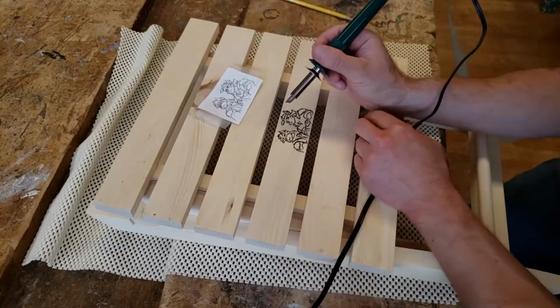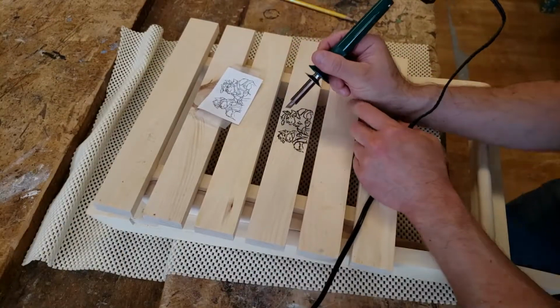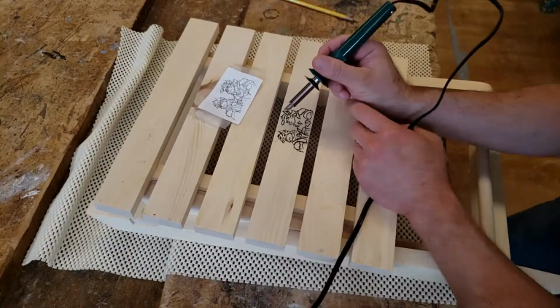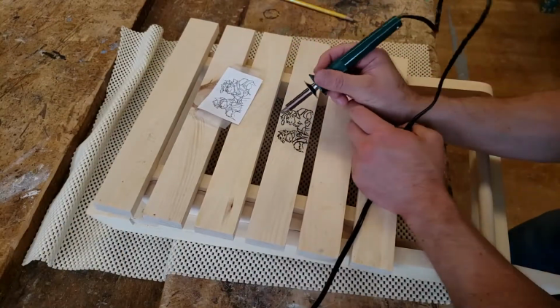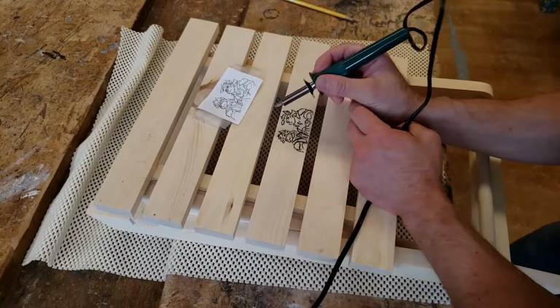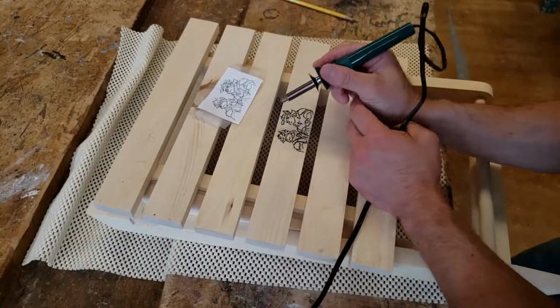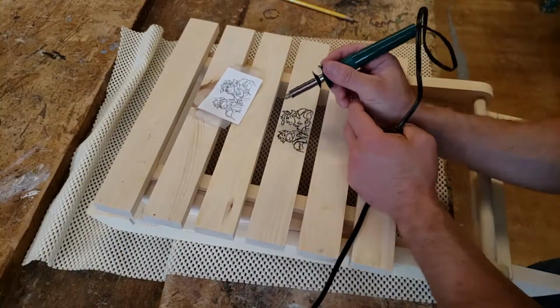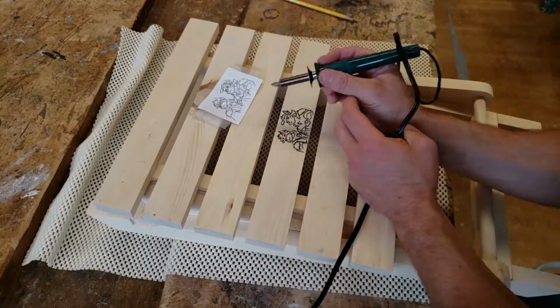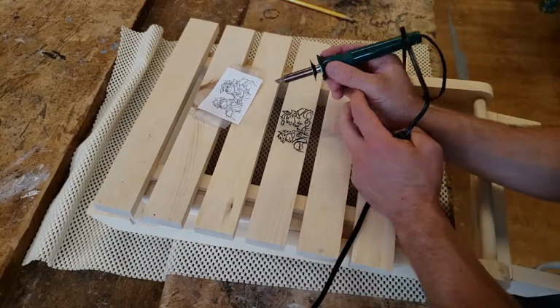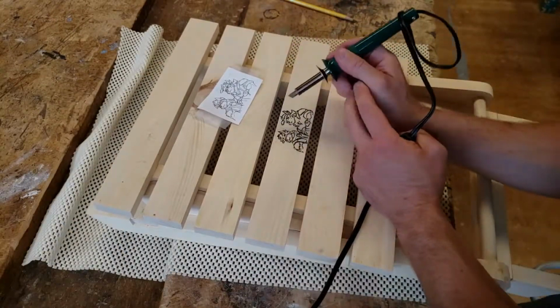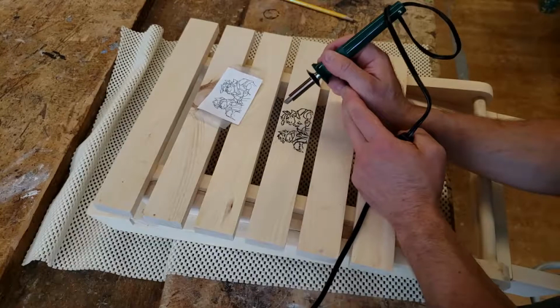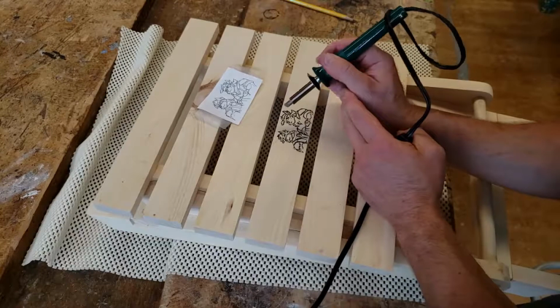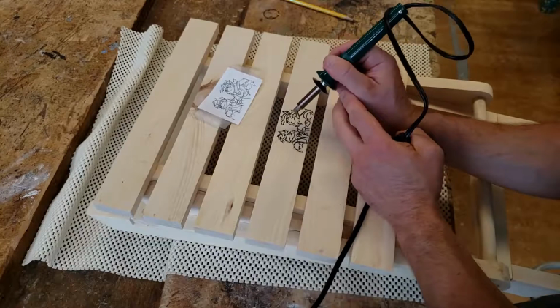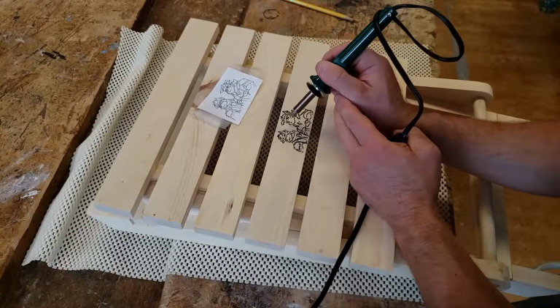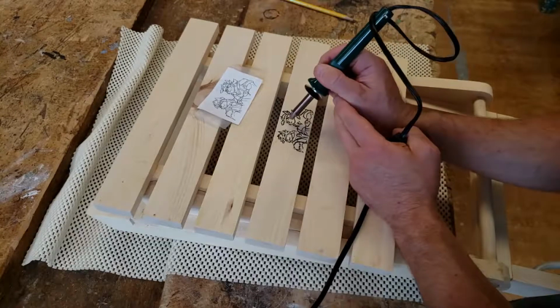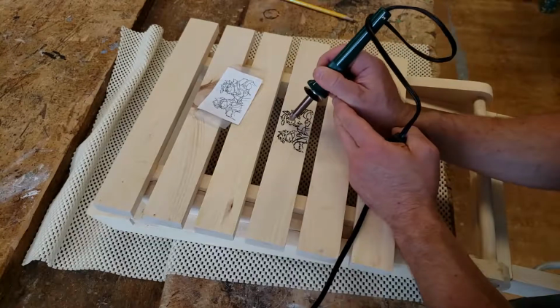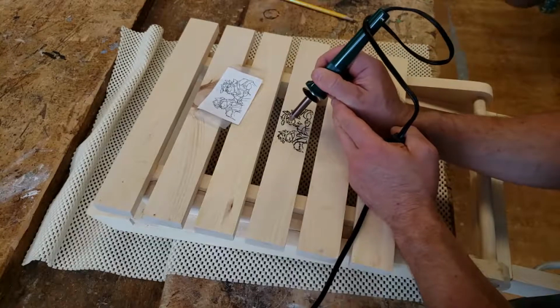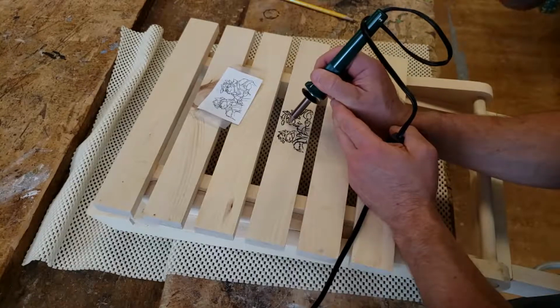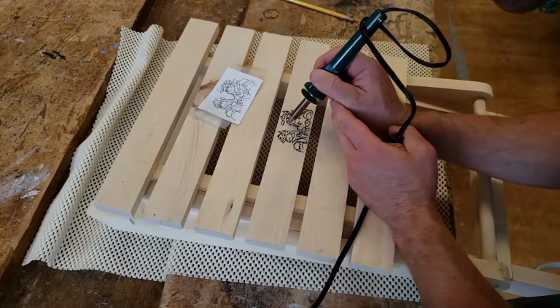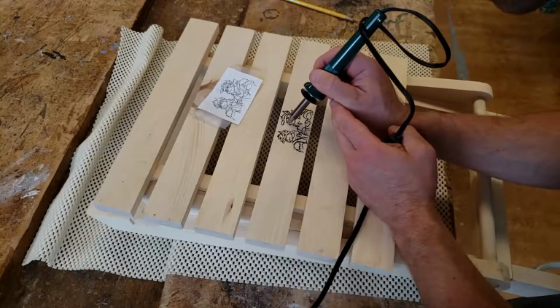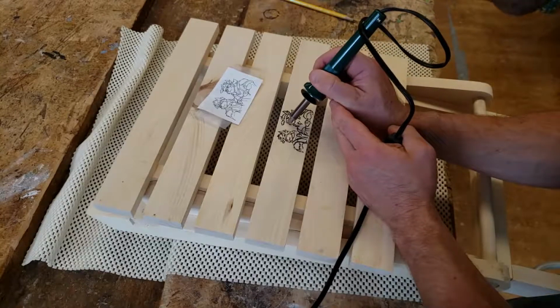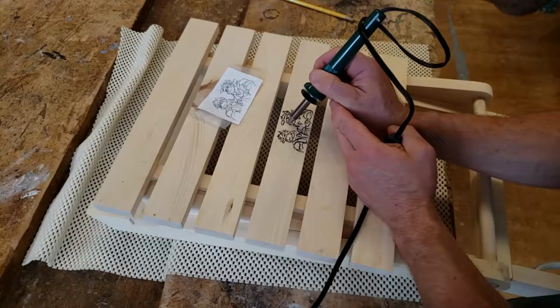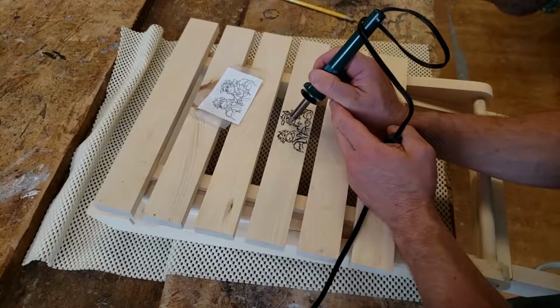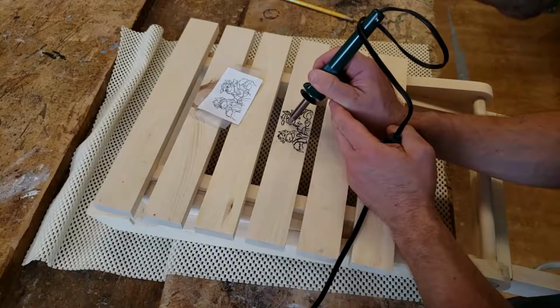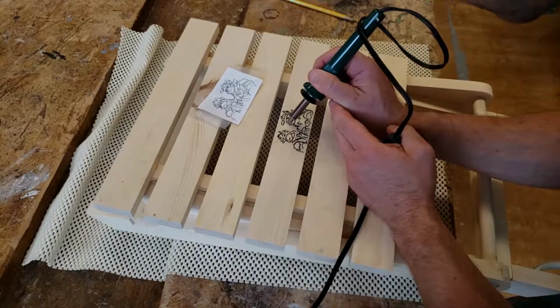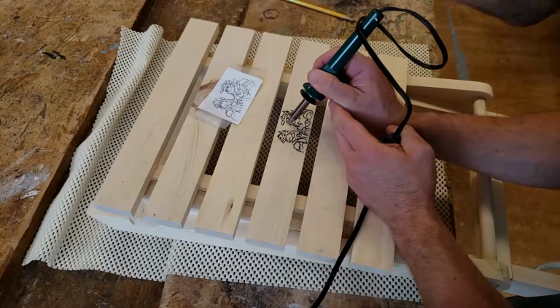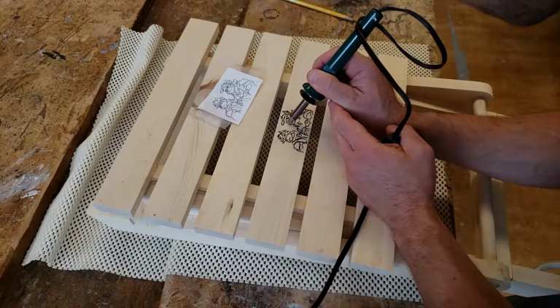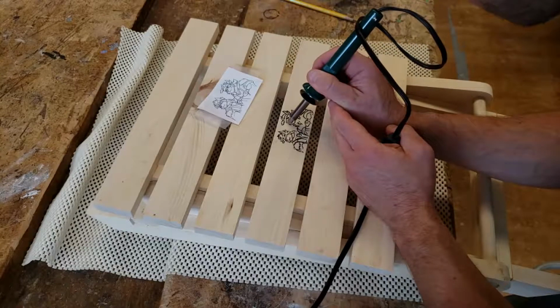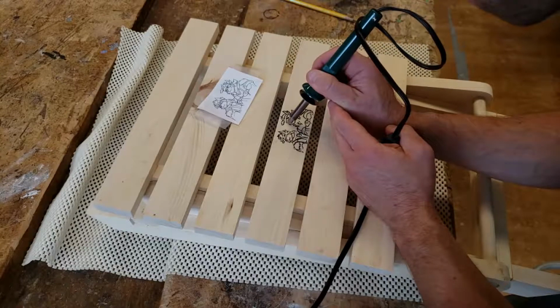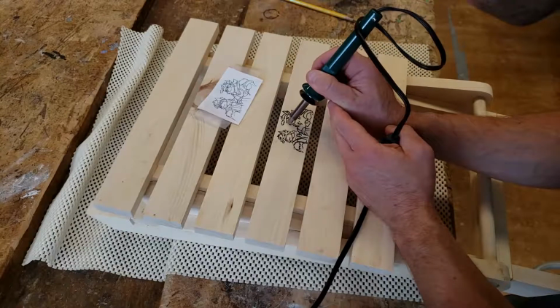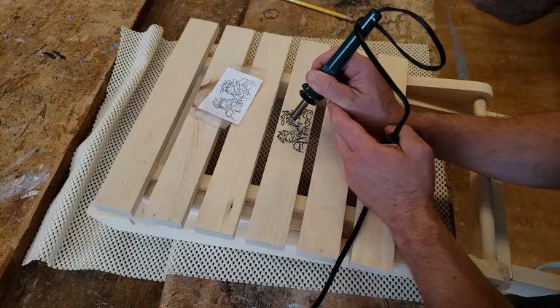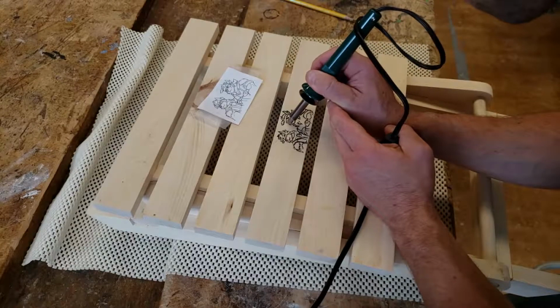Touch up your wood burning as needed, with the original work beside it as reference.